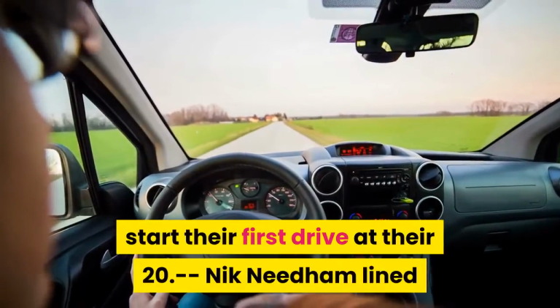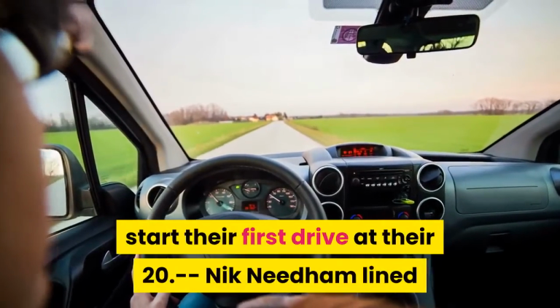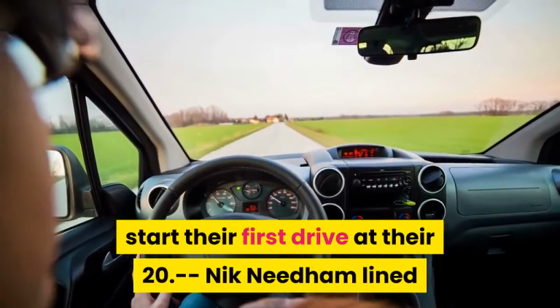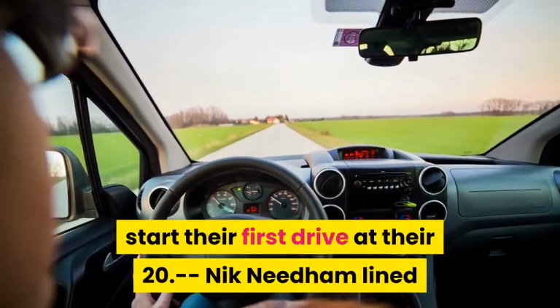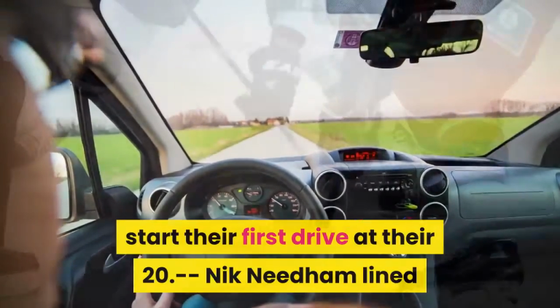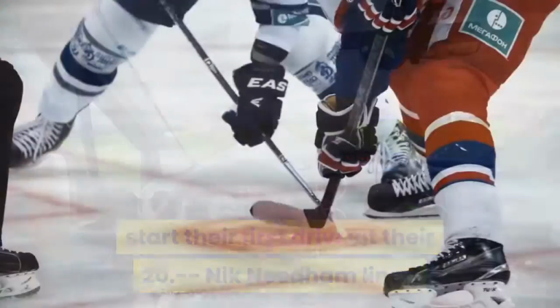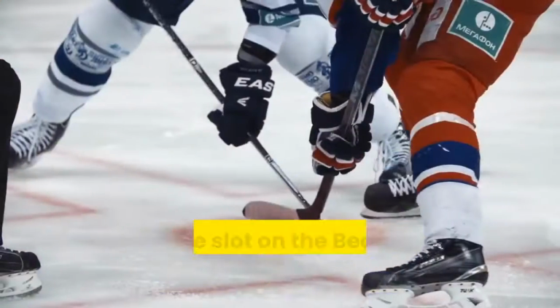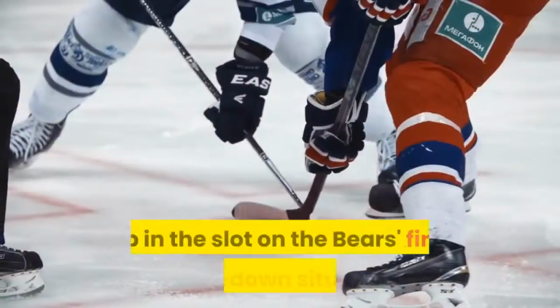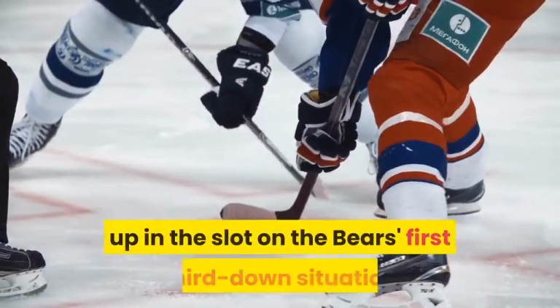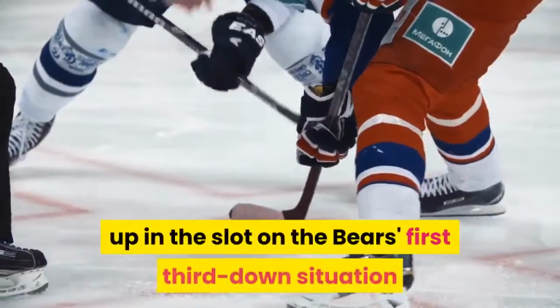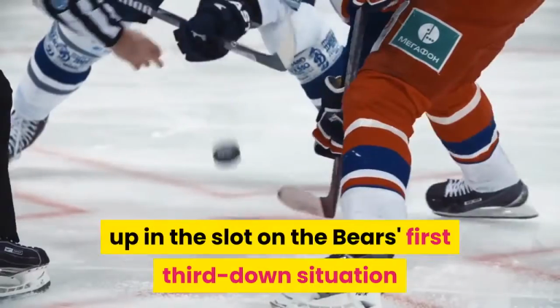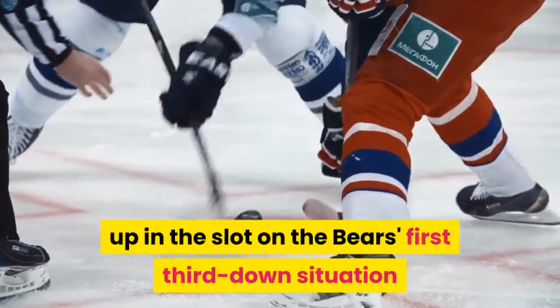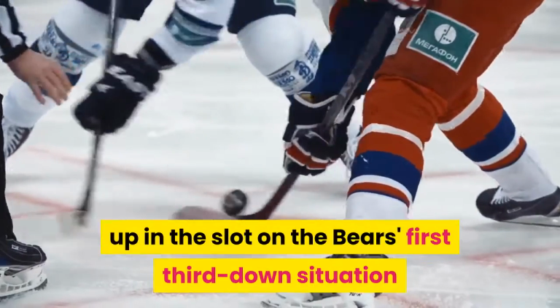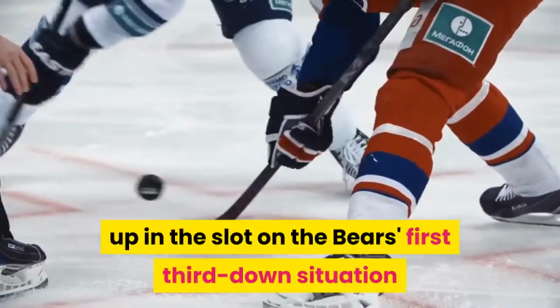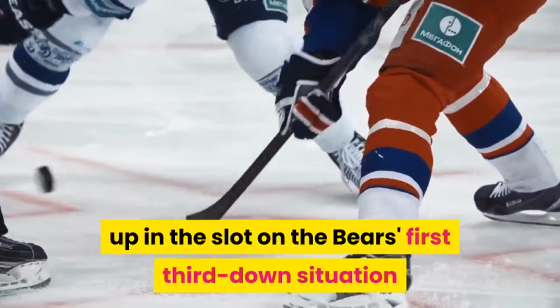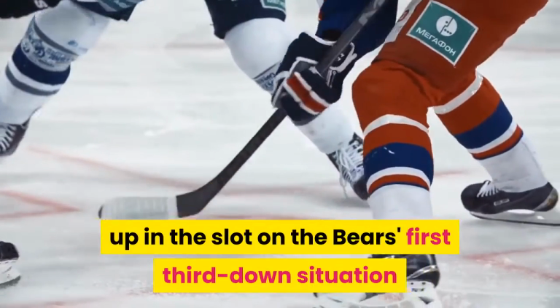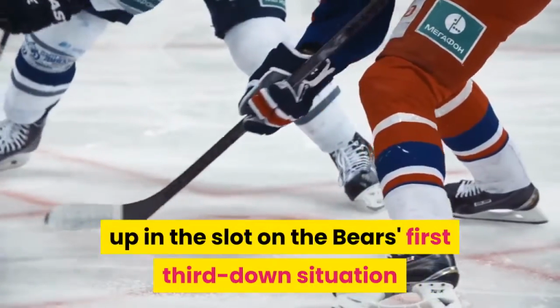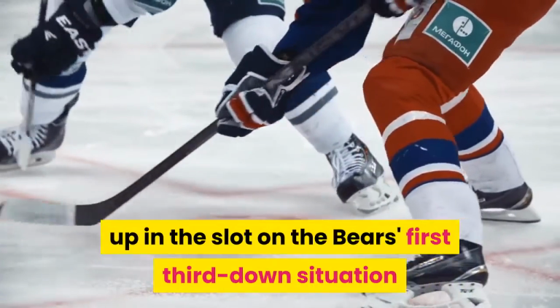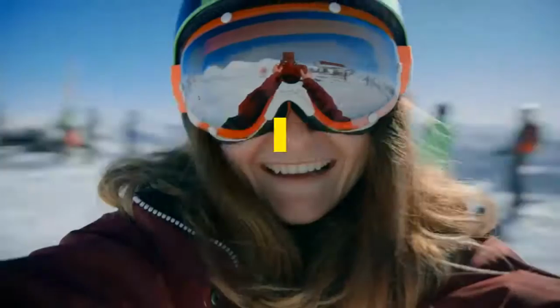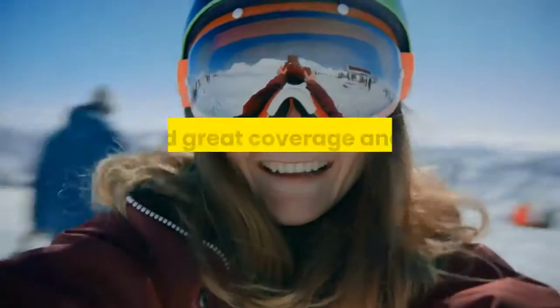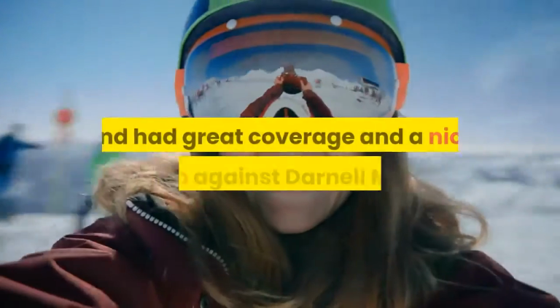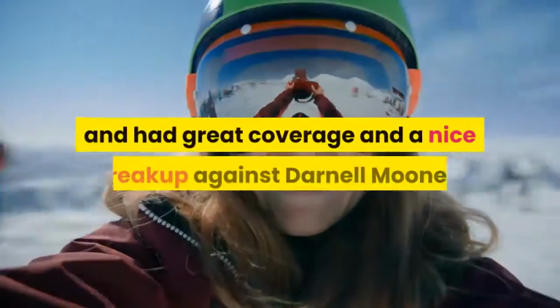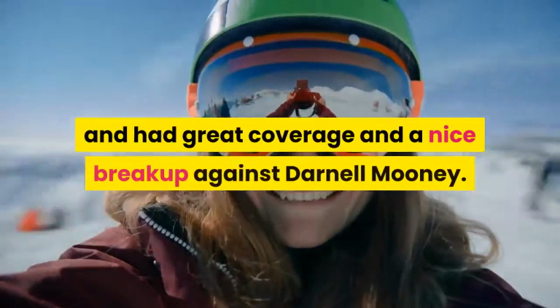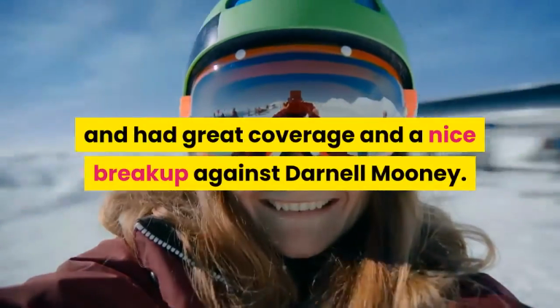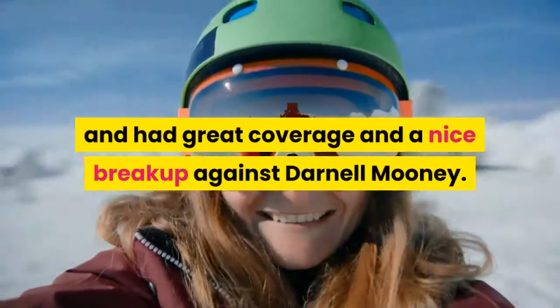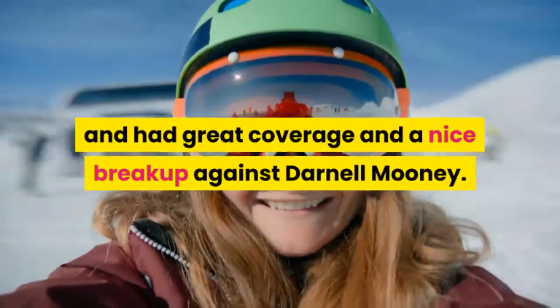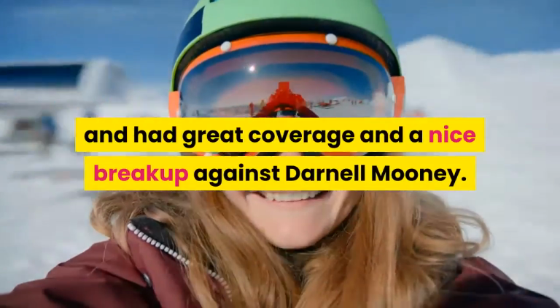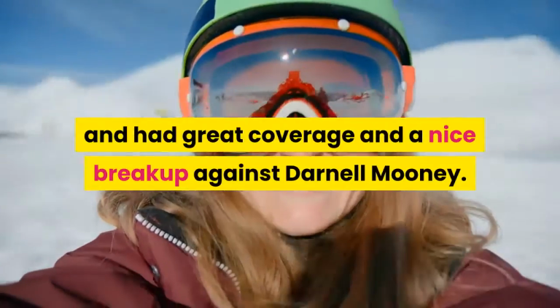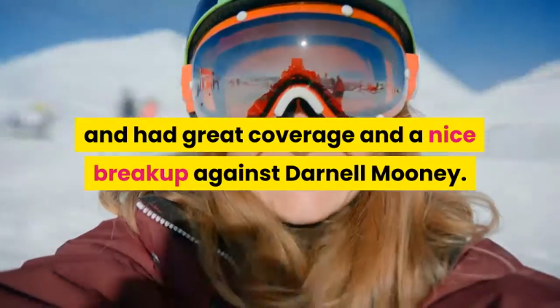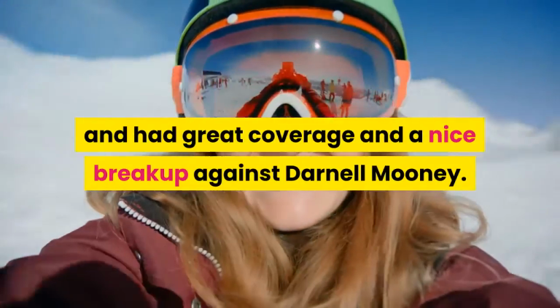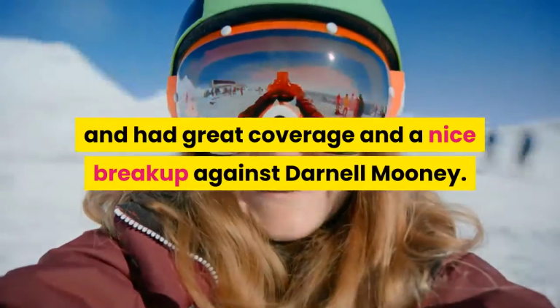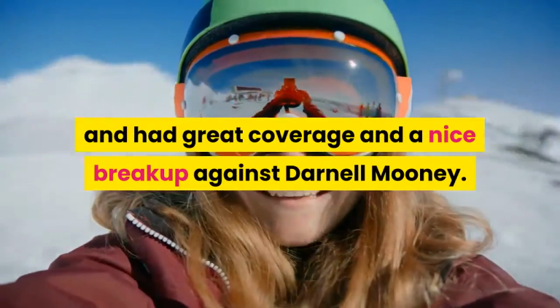Nick Needham lined up in the slot on the Bears' first third down situation and had great coverage and a nice breakup against Darnell Mooney.